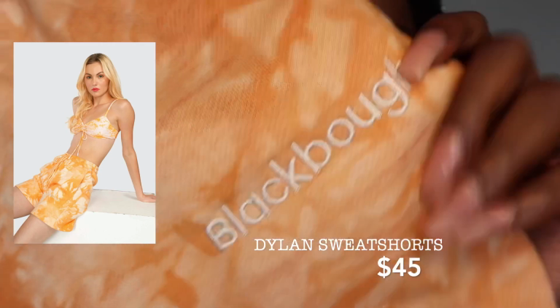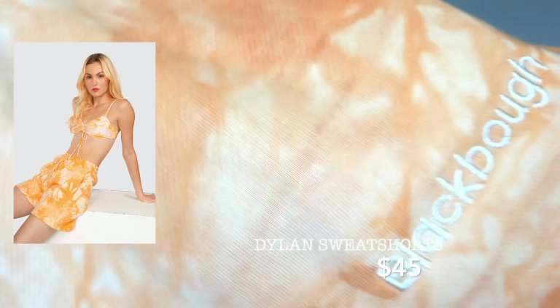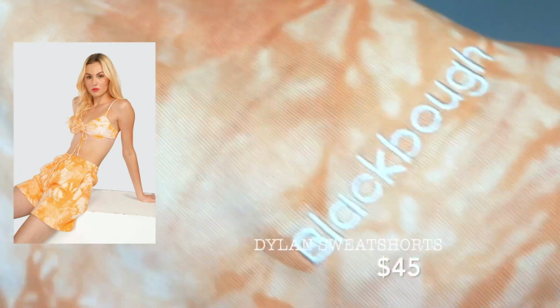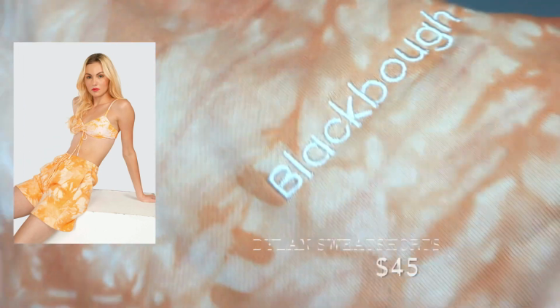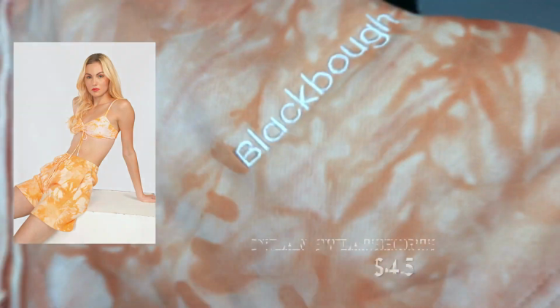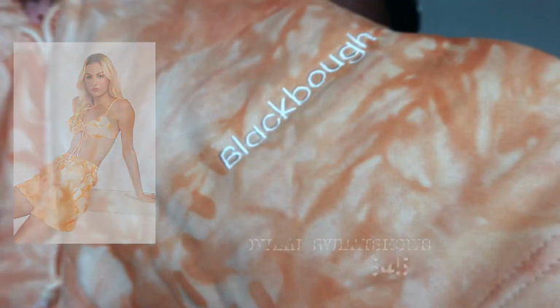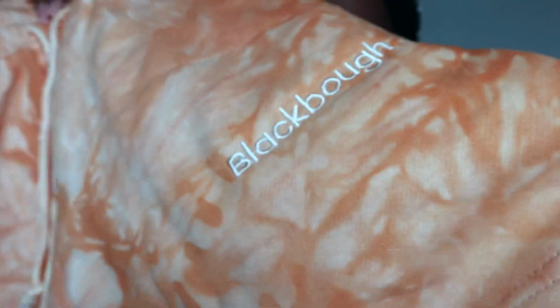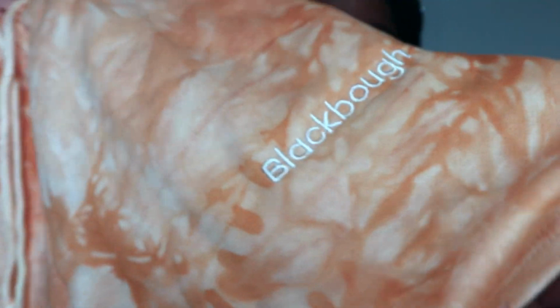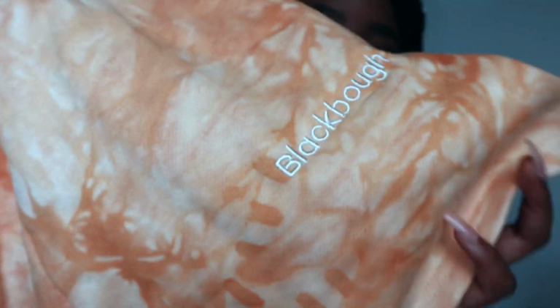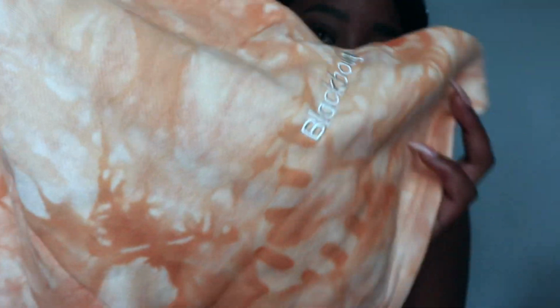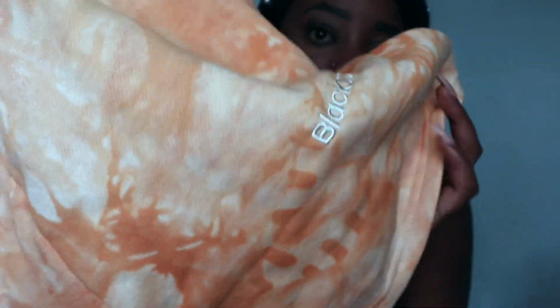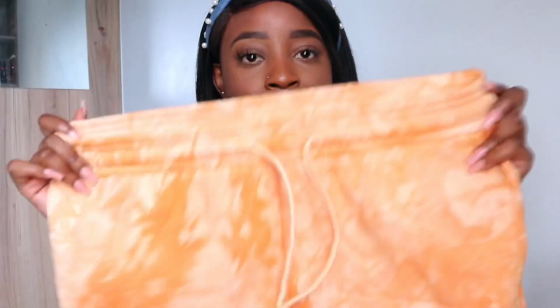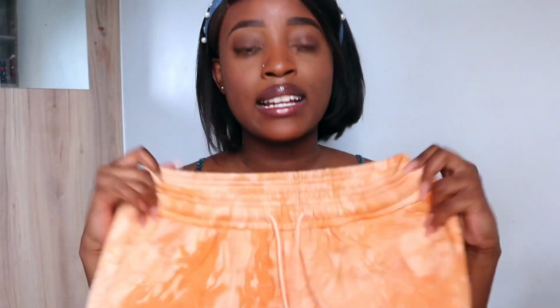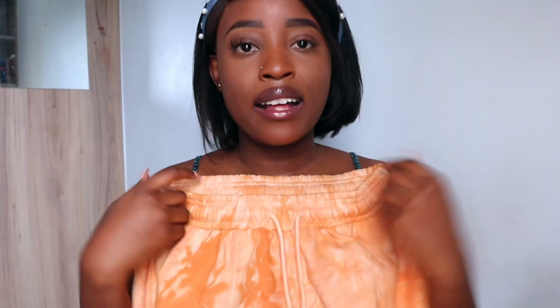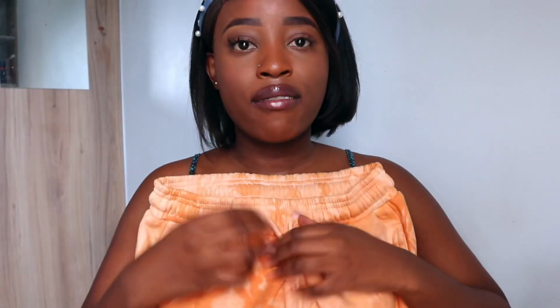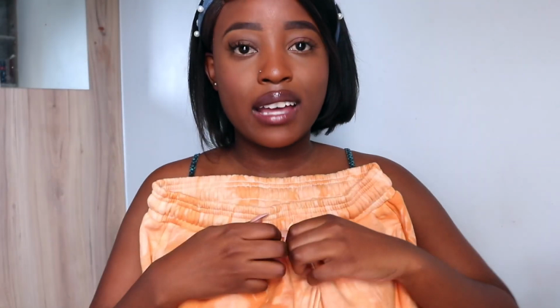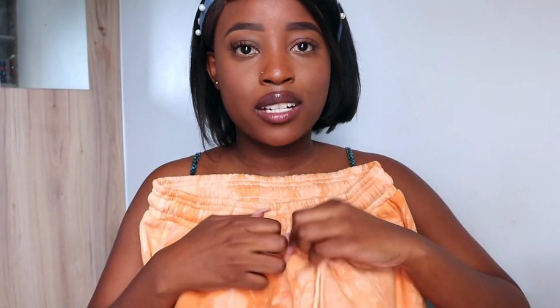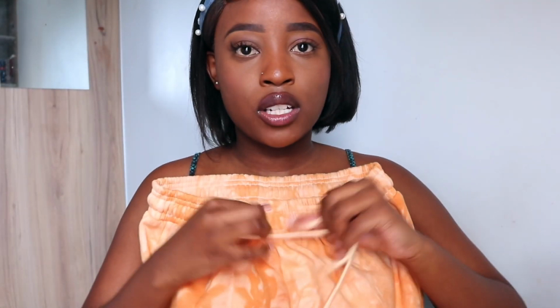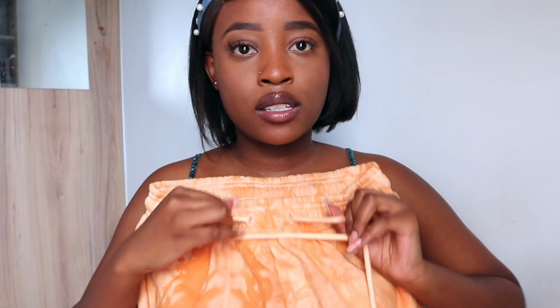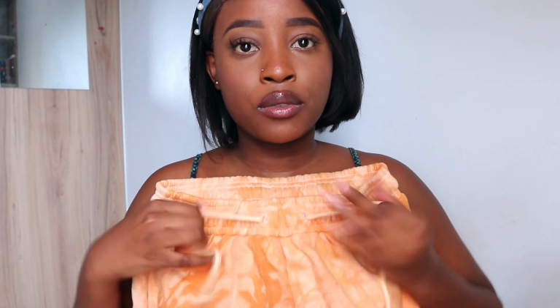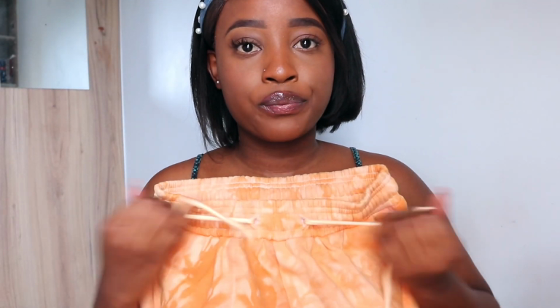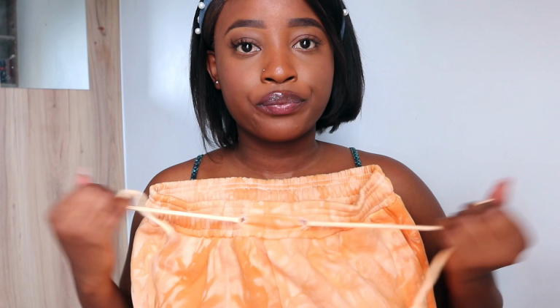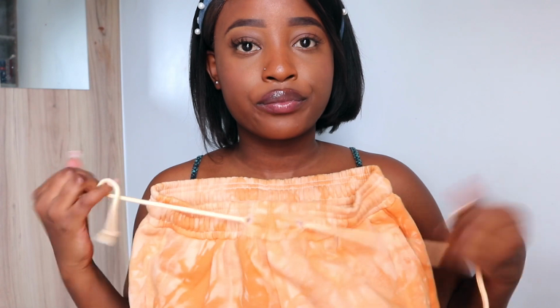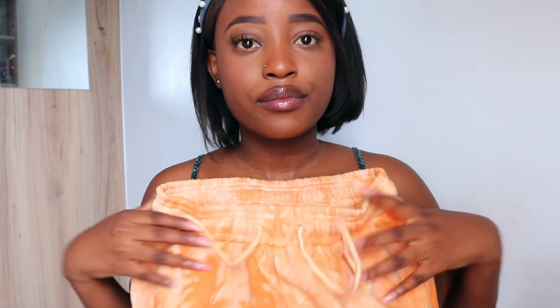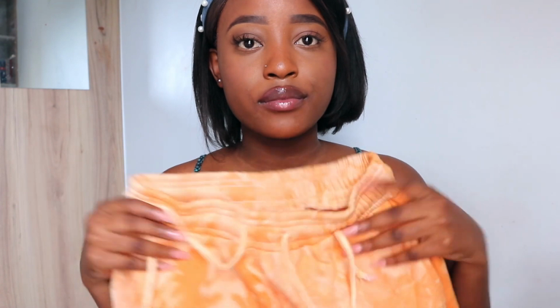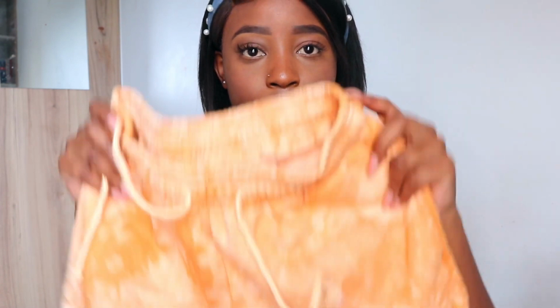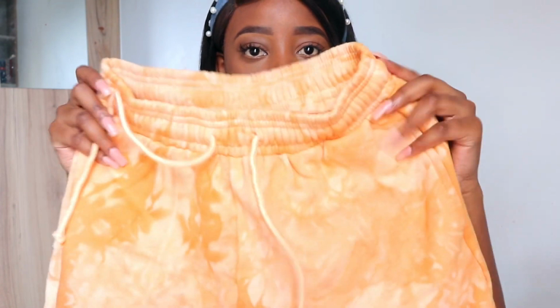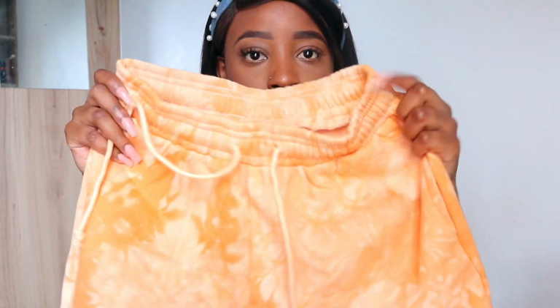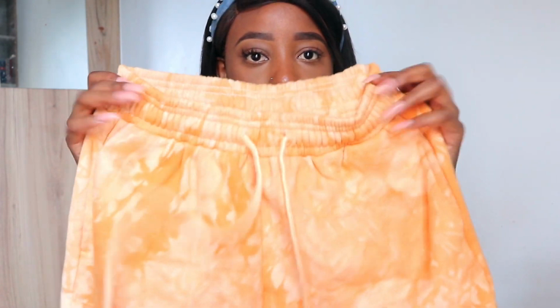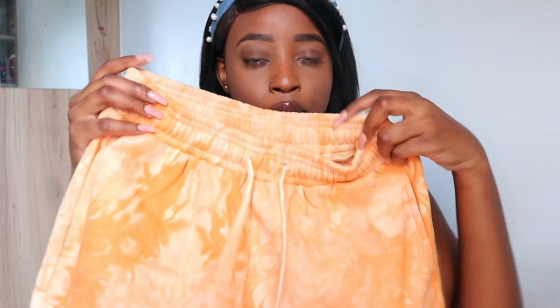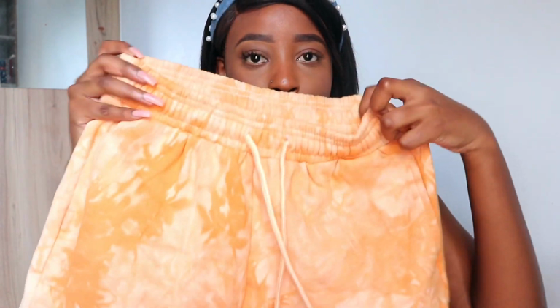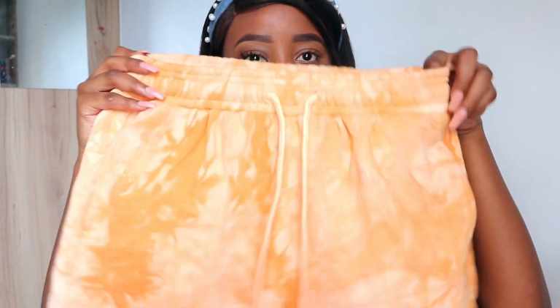This is how the color looks in real life. I love the adjustable waist on these.